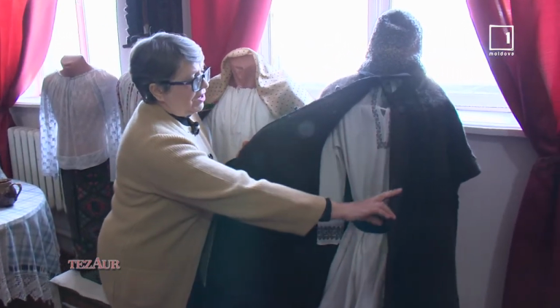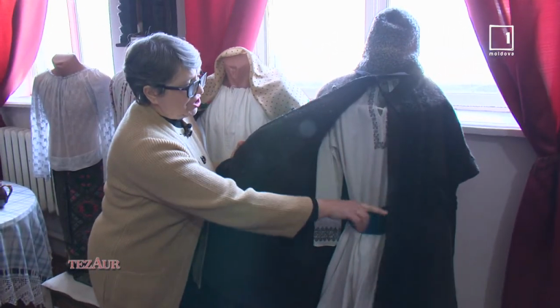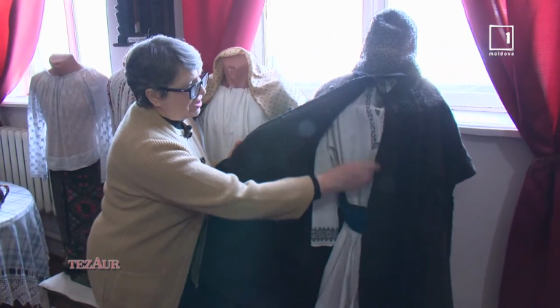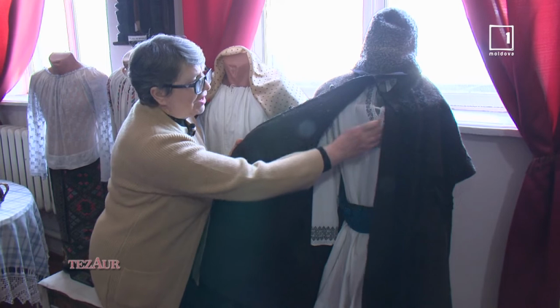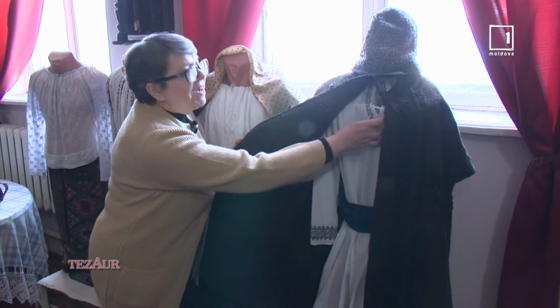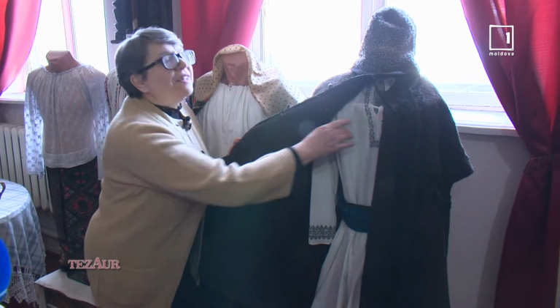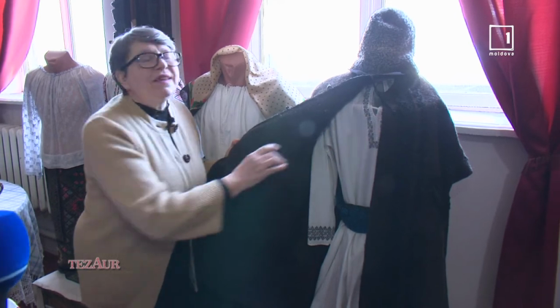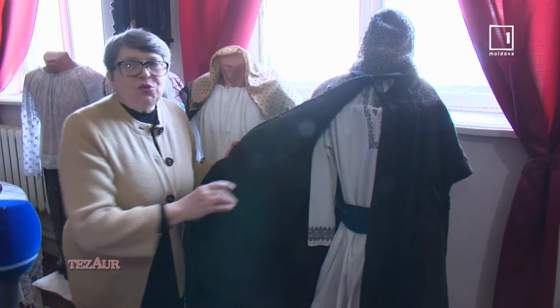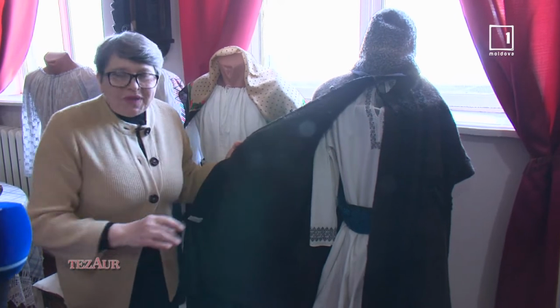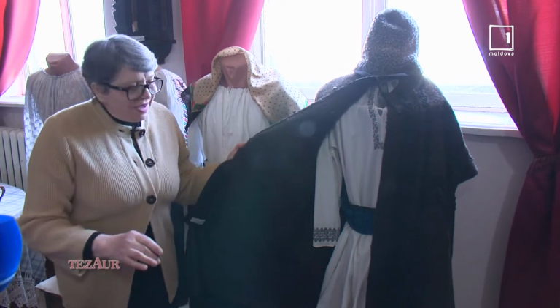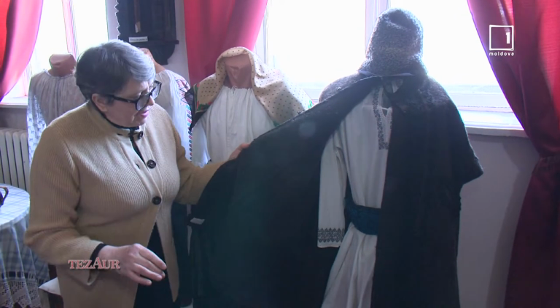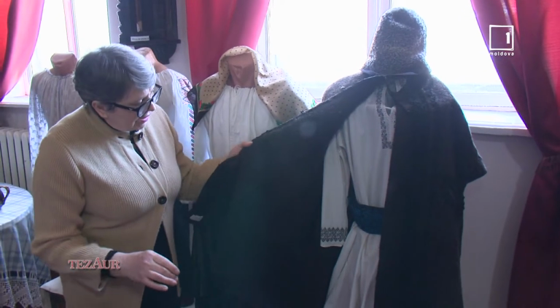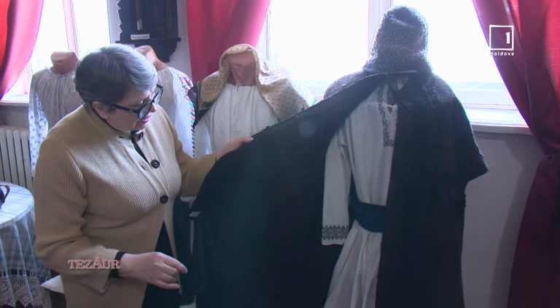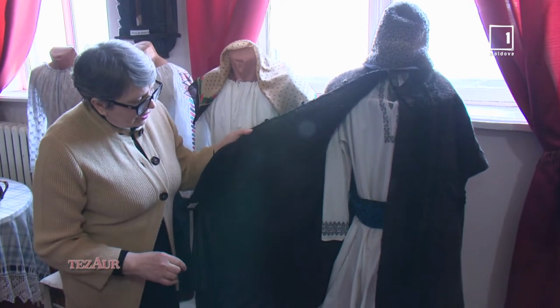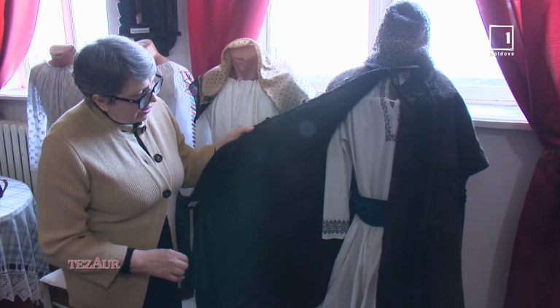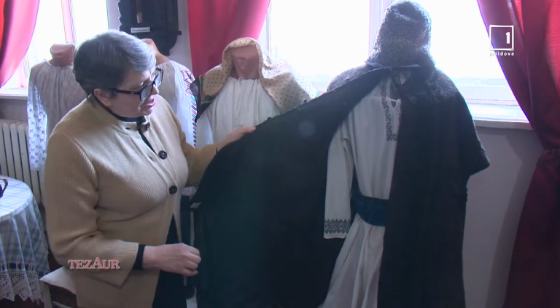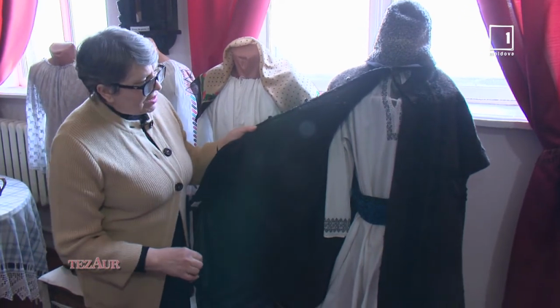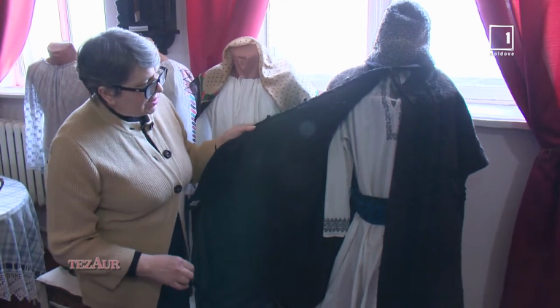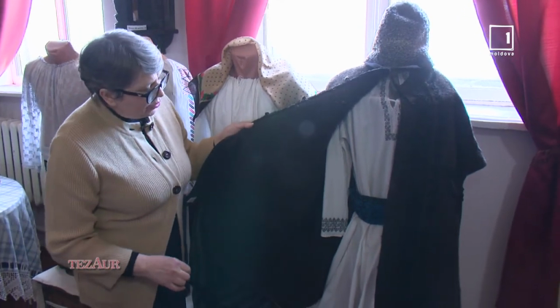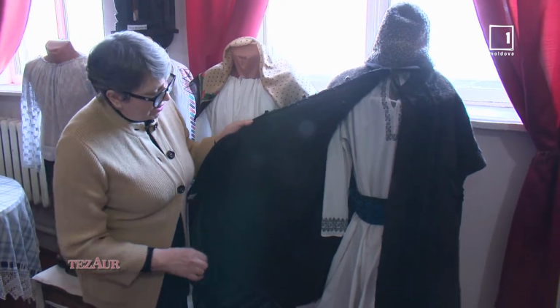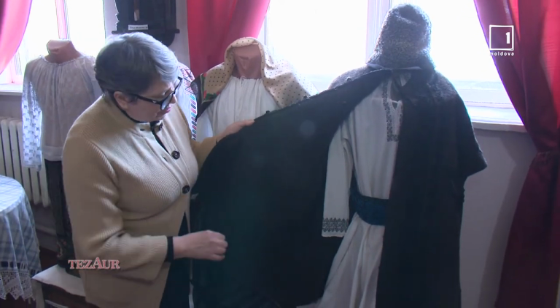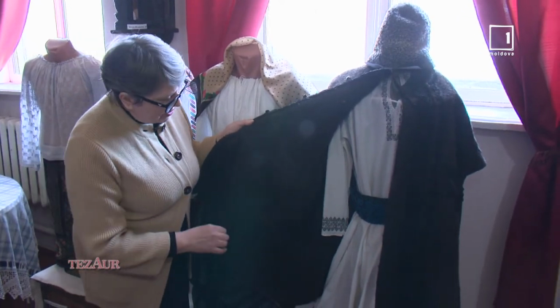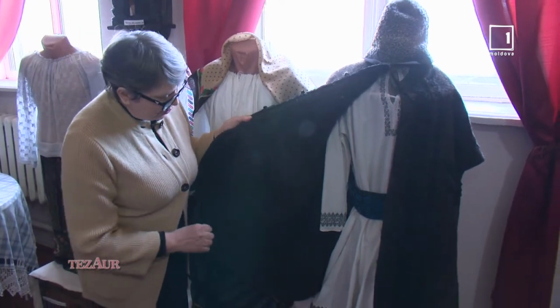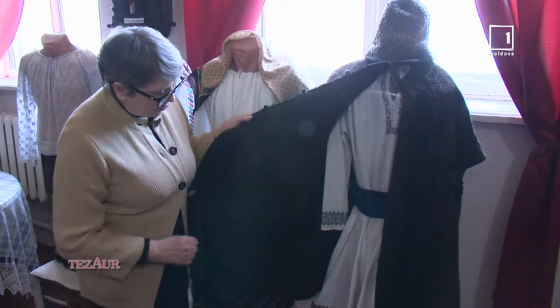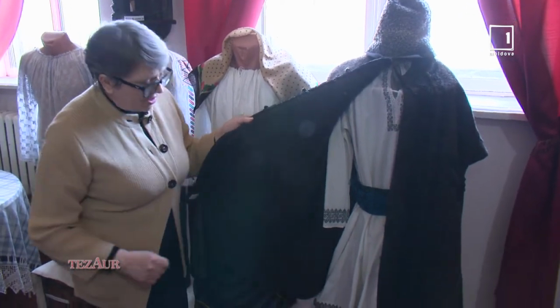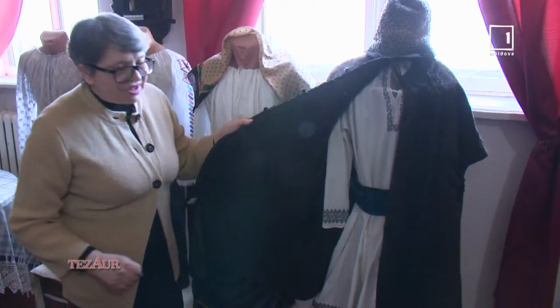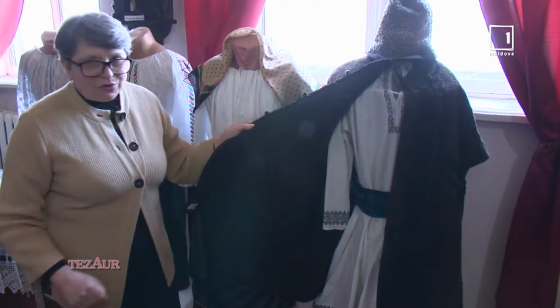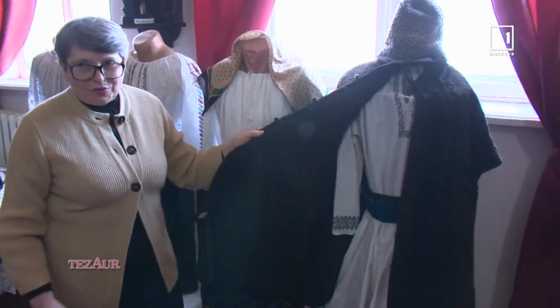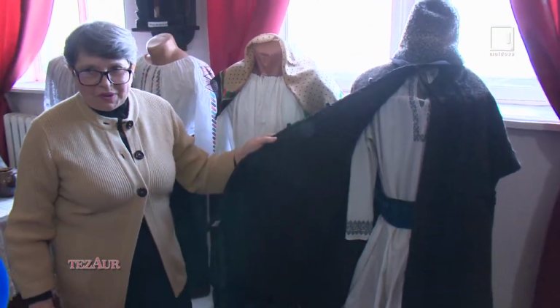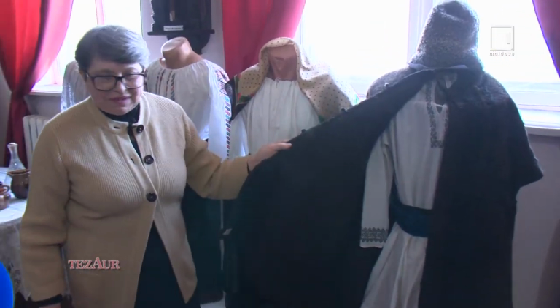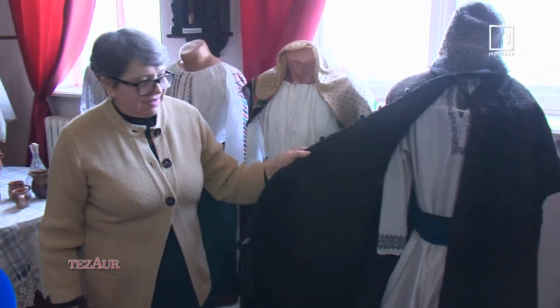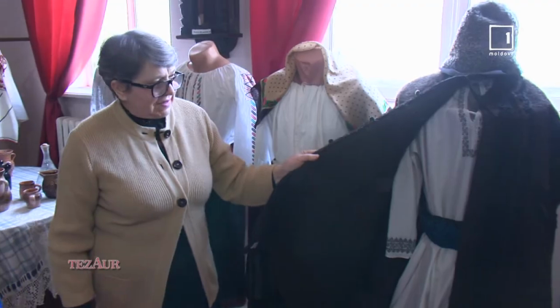Acesta este sumanul și mai vedem un costum bărbătesc, cusut tot de Sofia Vicoveanca – chiar de dumneaei, și ne-a dăruit muzeului acest costum bărbătesc.